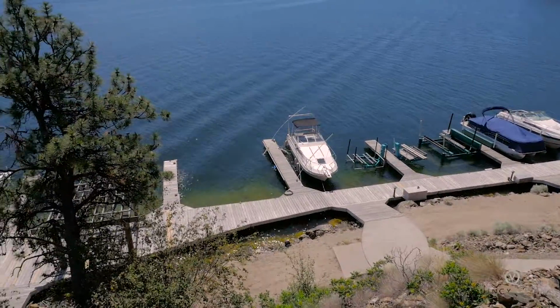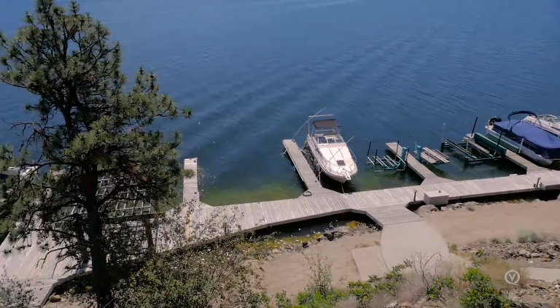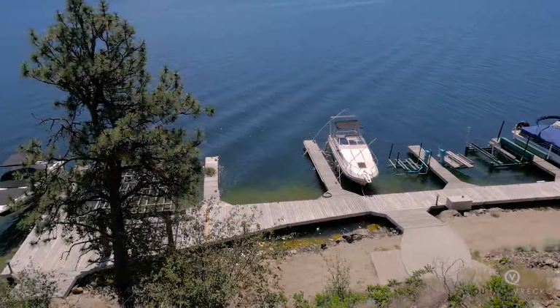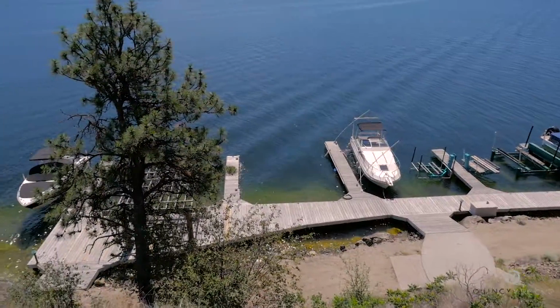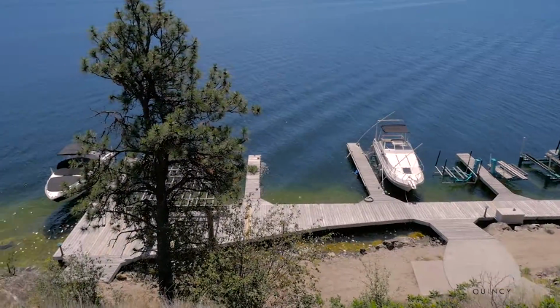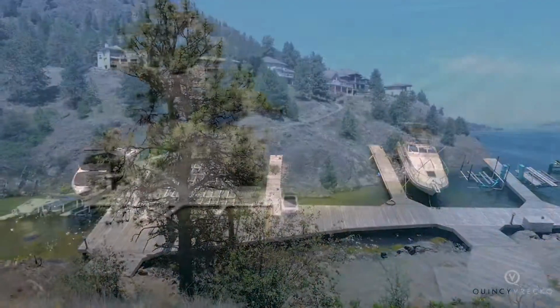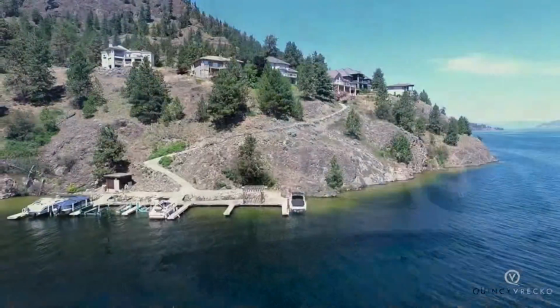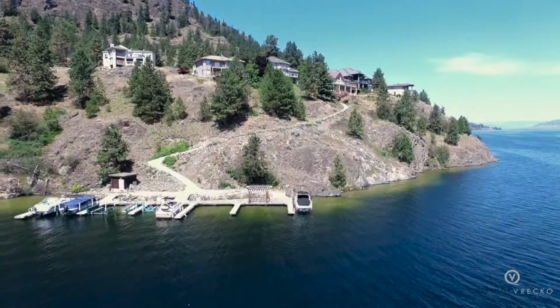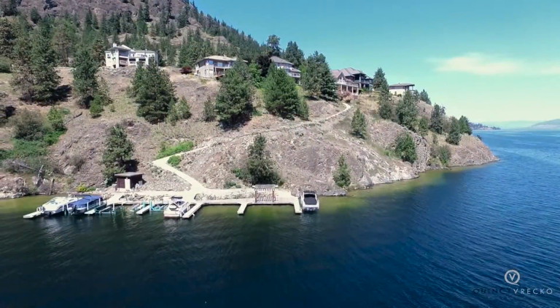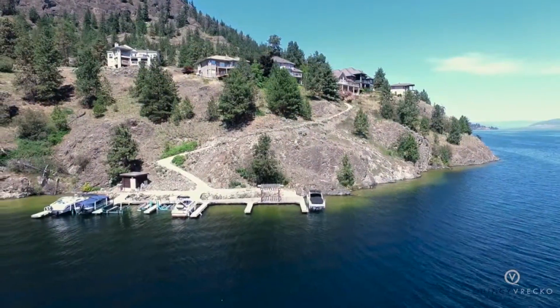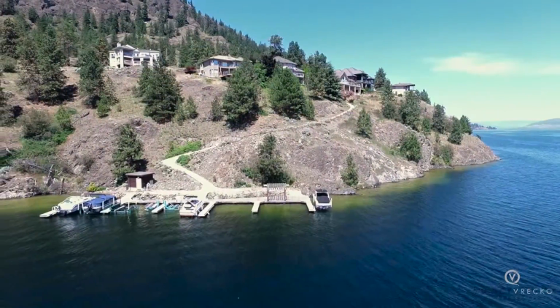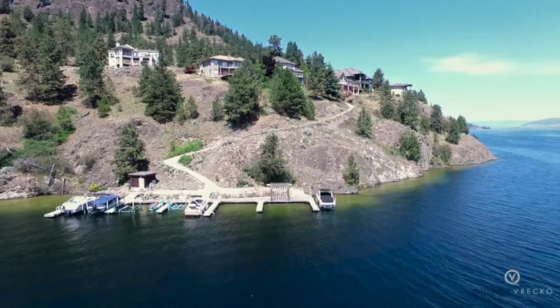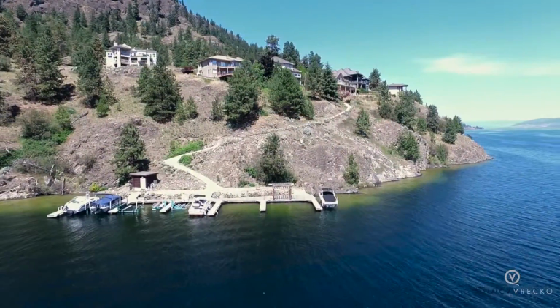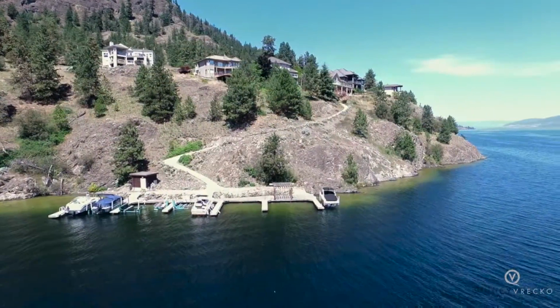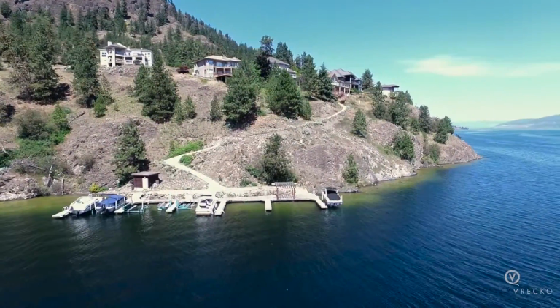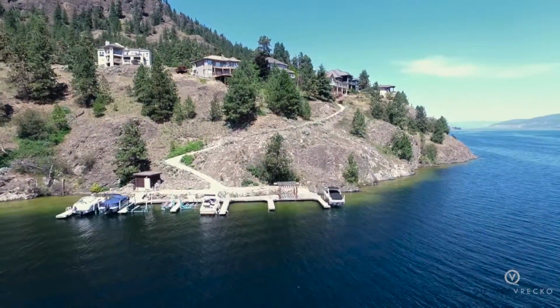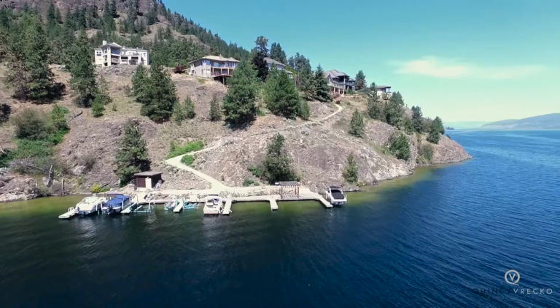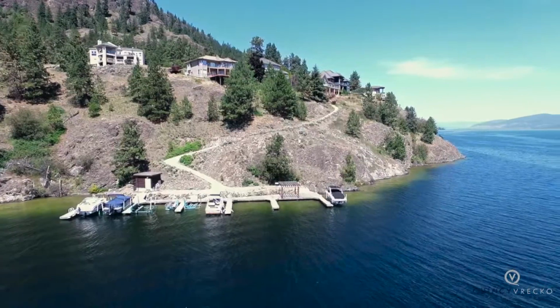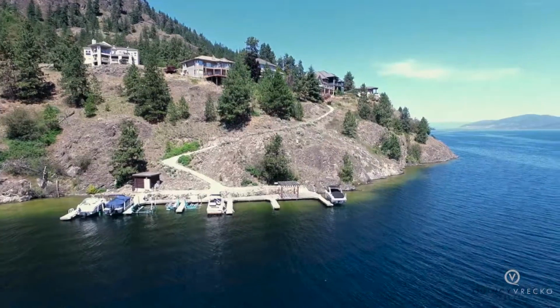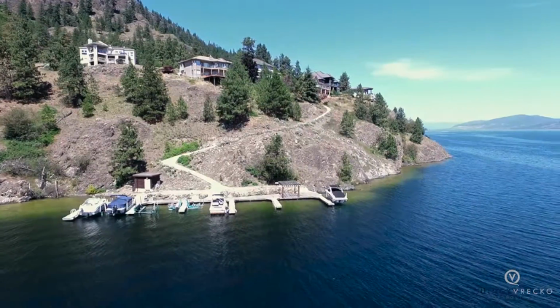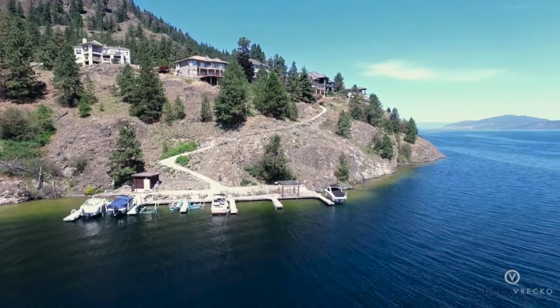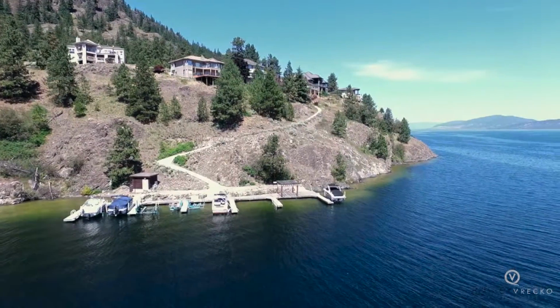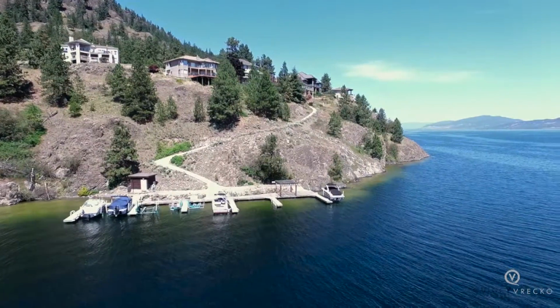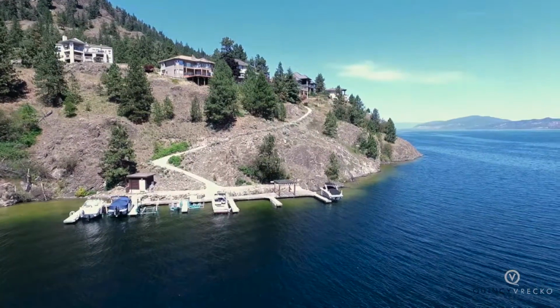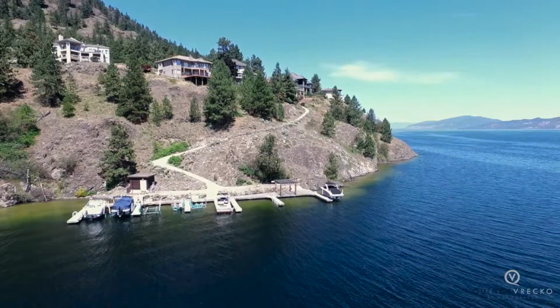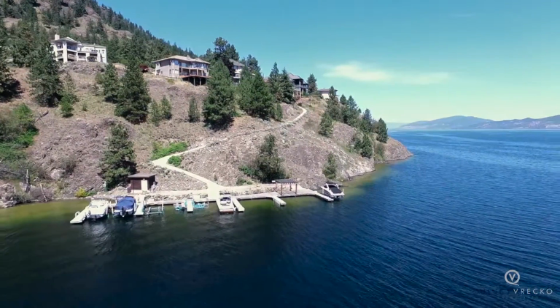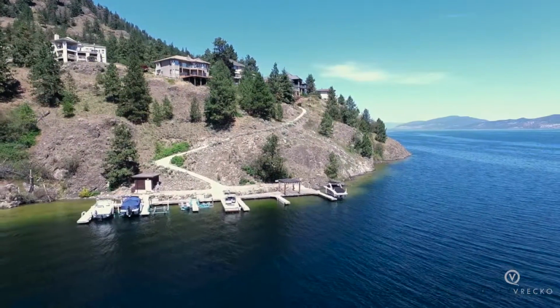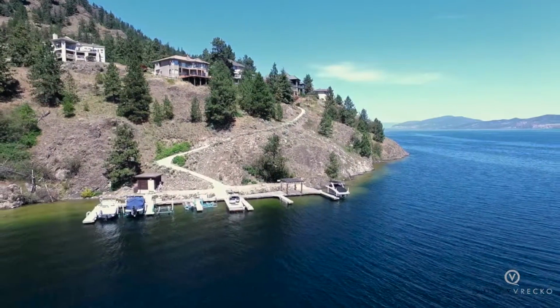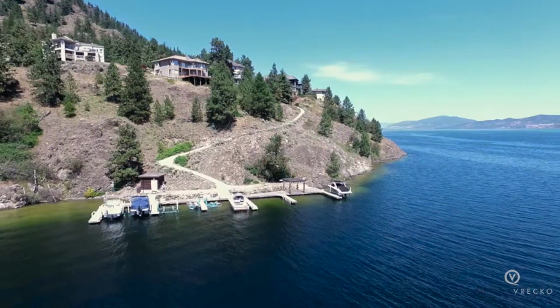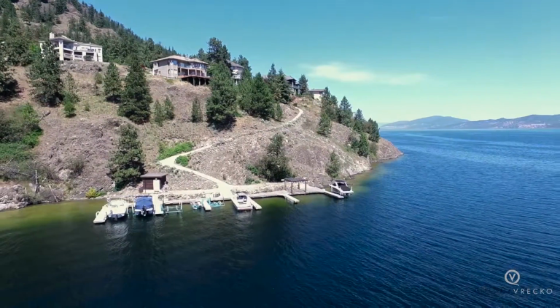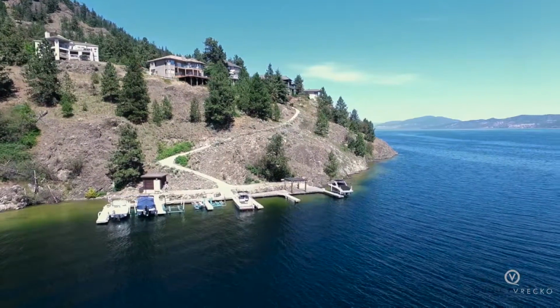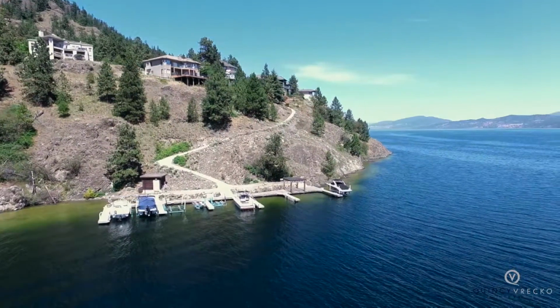Enjoy the Okanagan lifestyle with wineries and restaurants close by, with just a short 15-minute drive to downtown Kelowna.